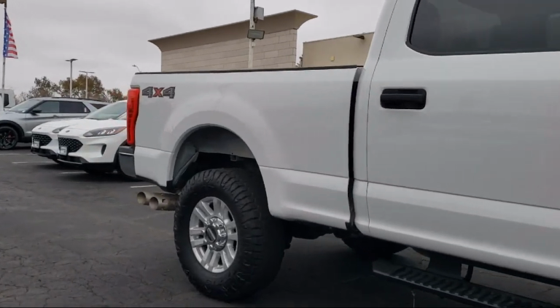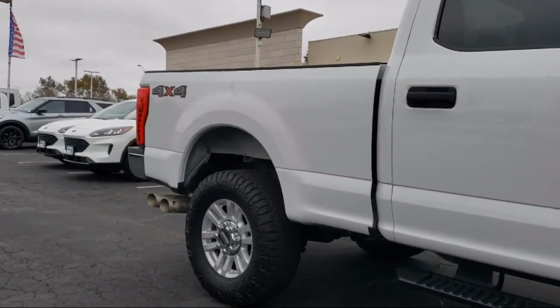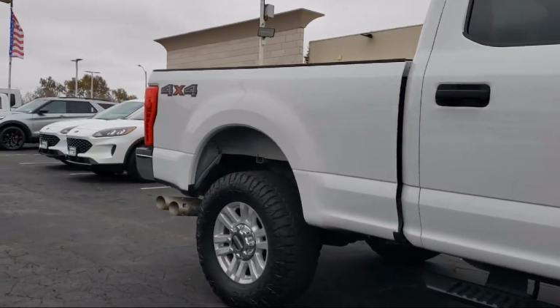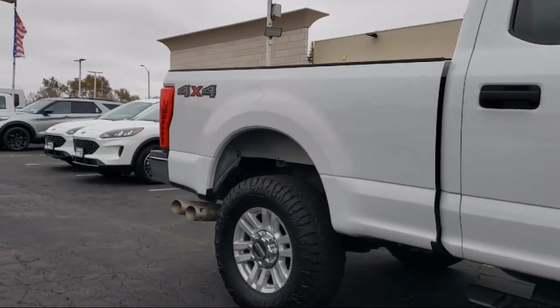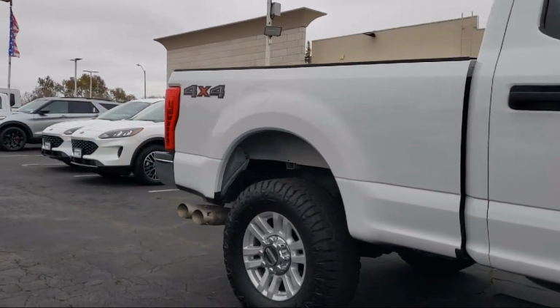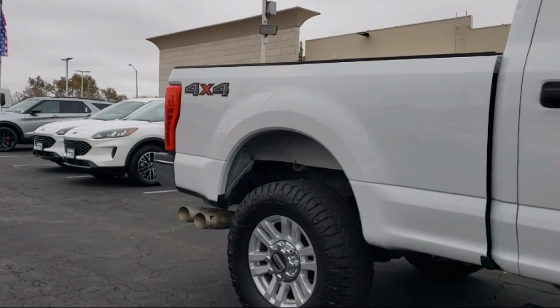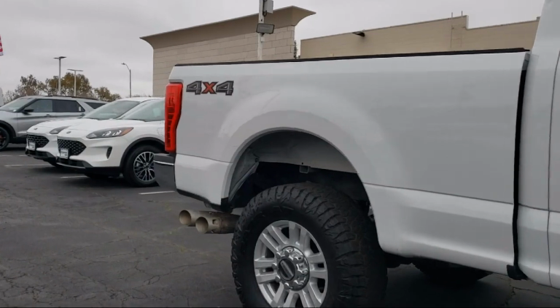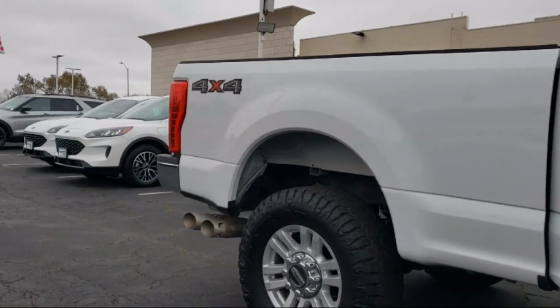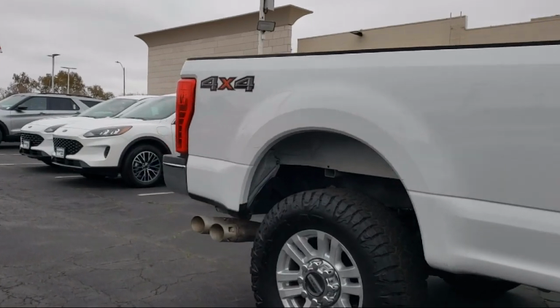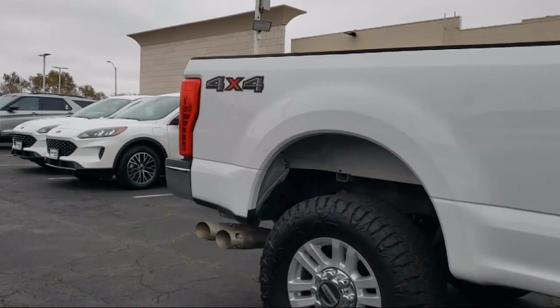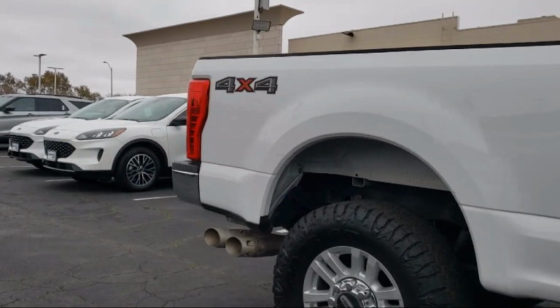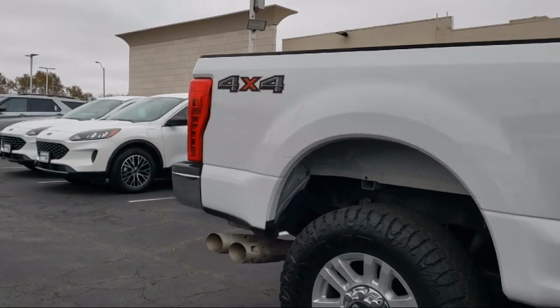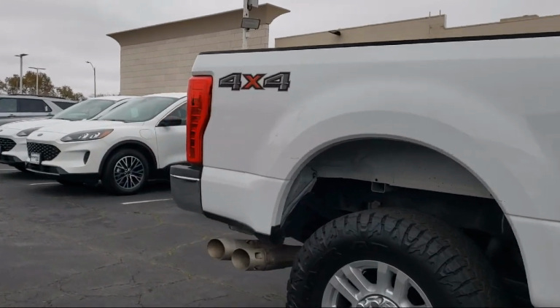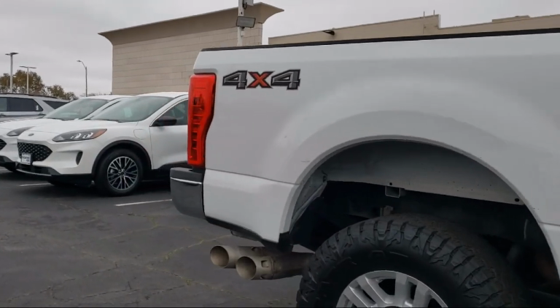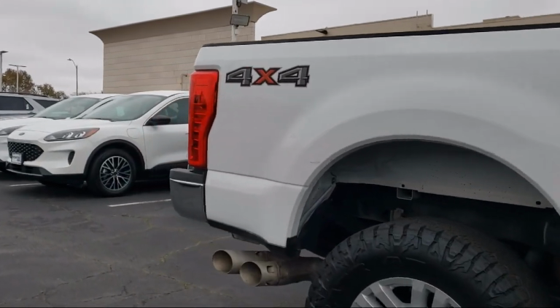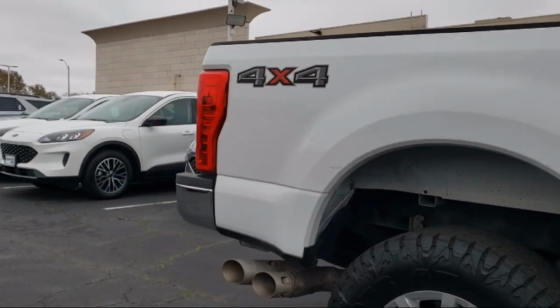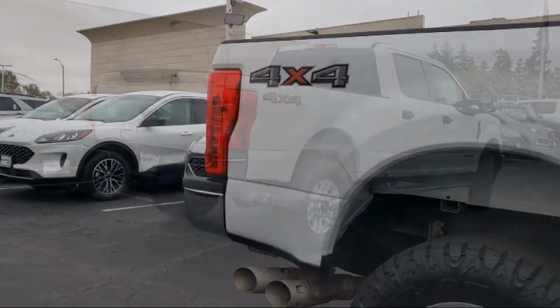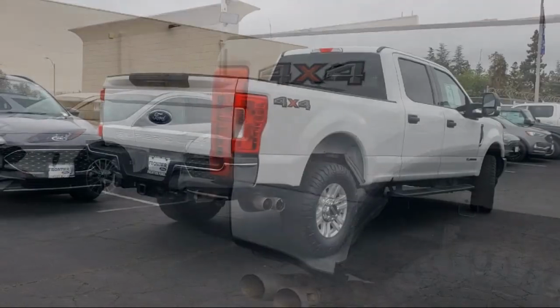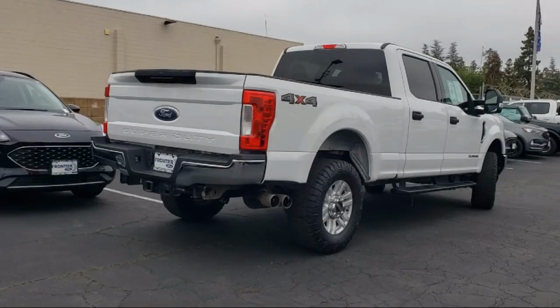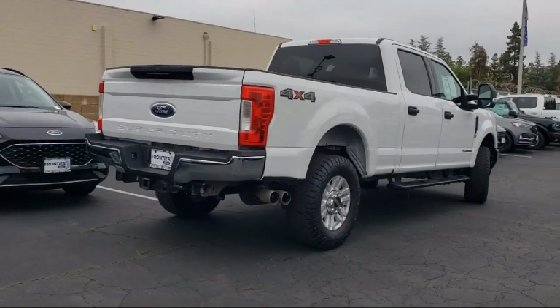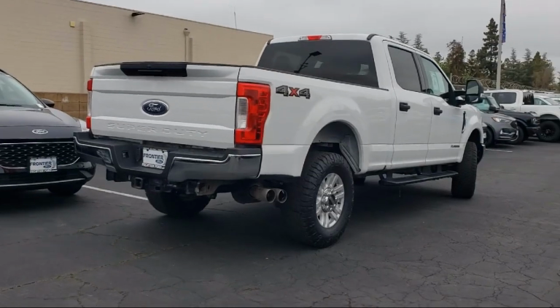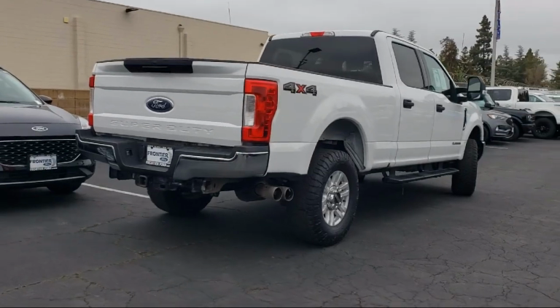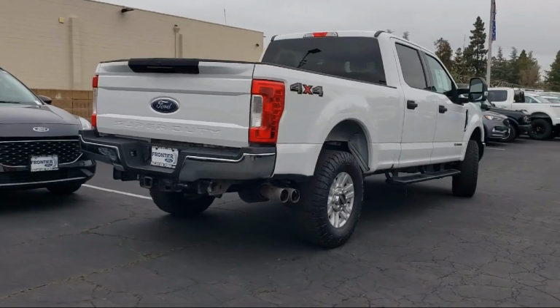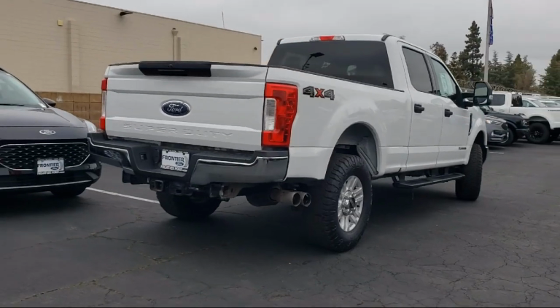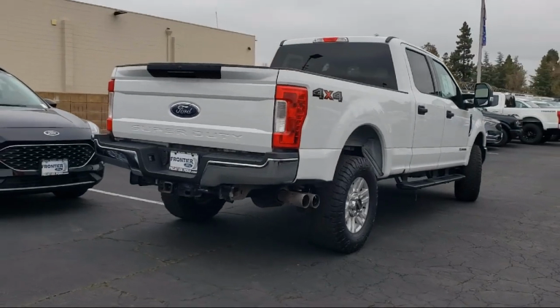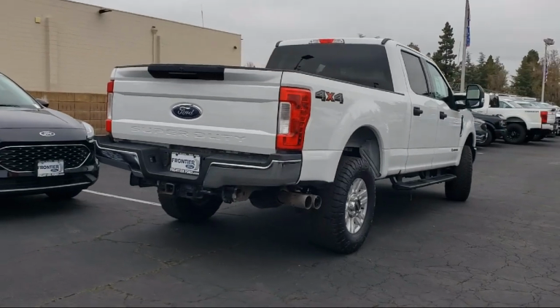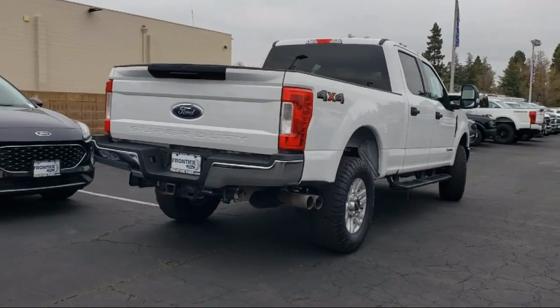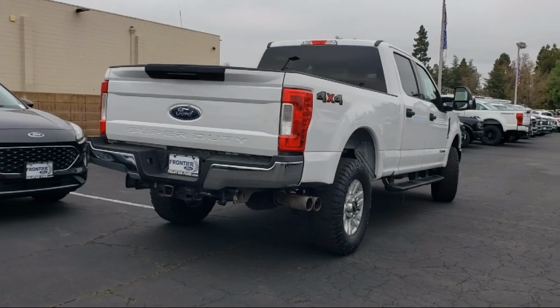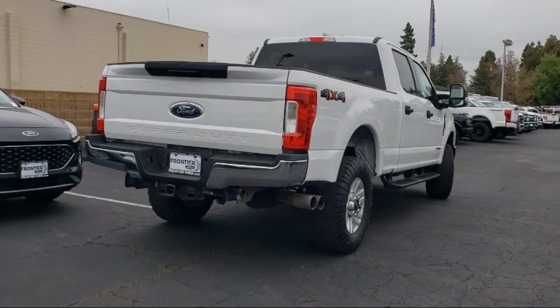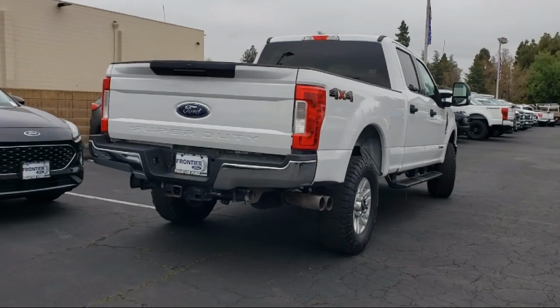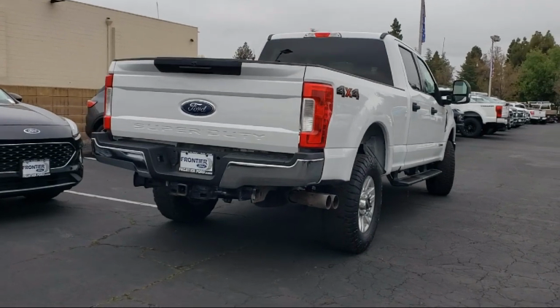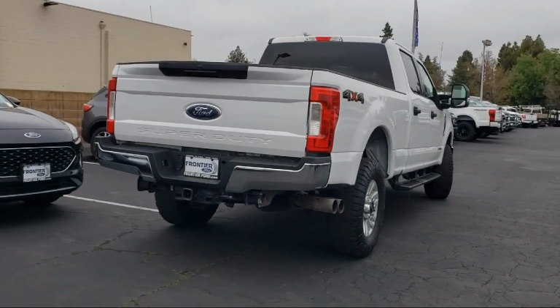Outside Temperature Display, Steering Wheel Controls, Alloy Wheels, Electronic Stability Control, and has less than 45,000 miles on the odometer.